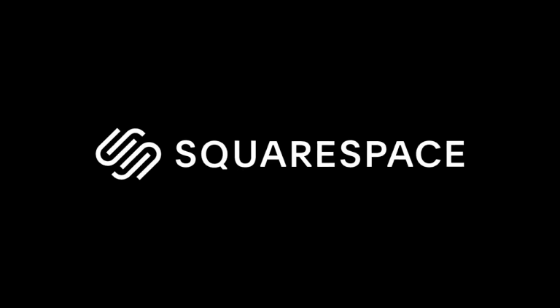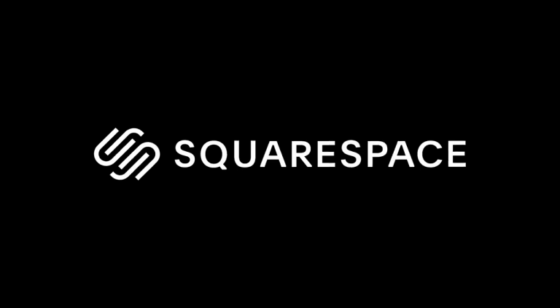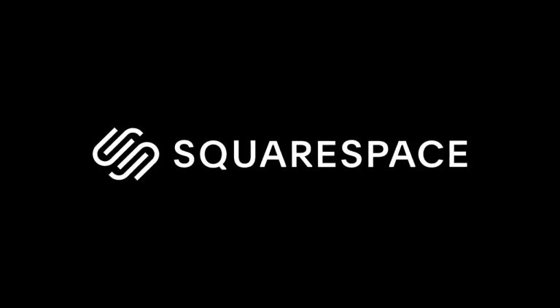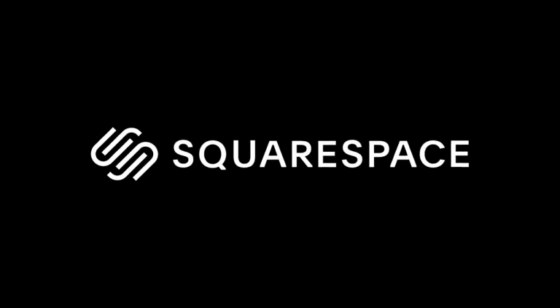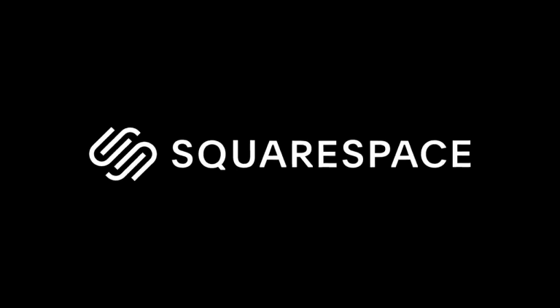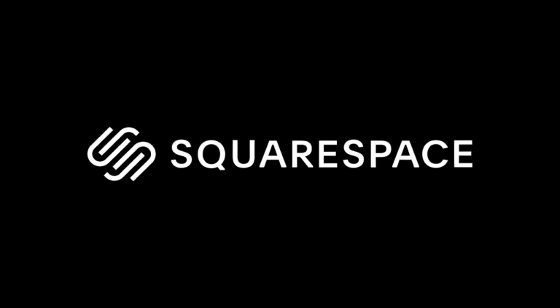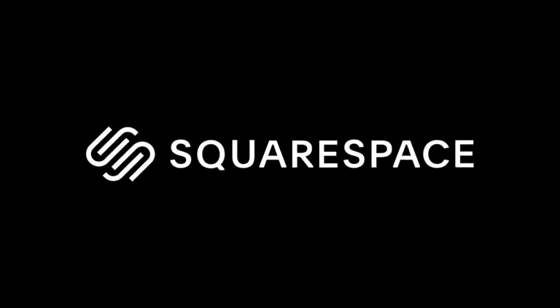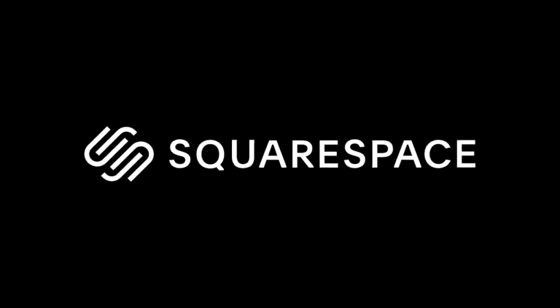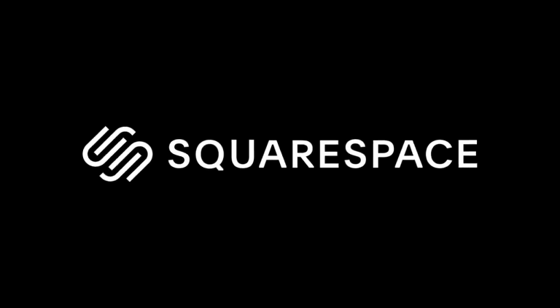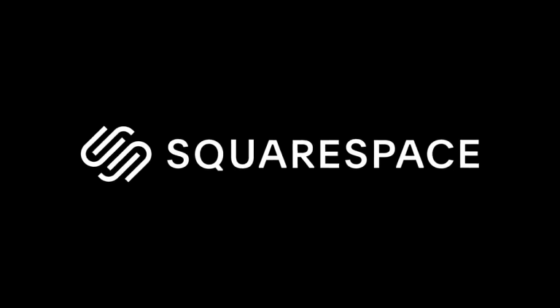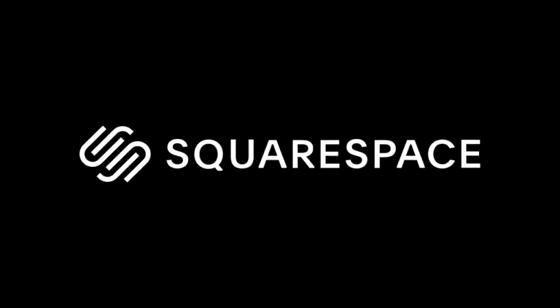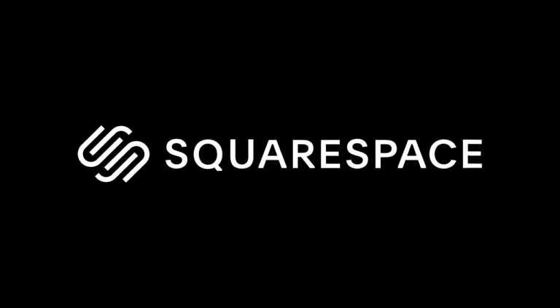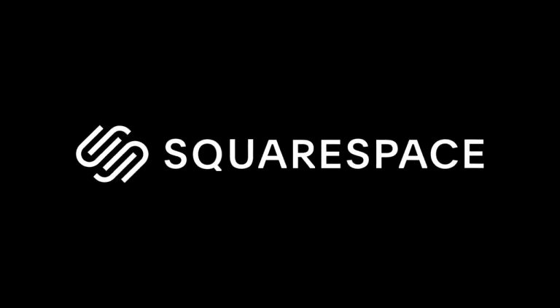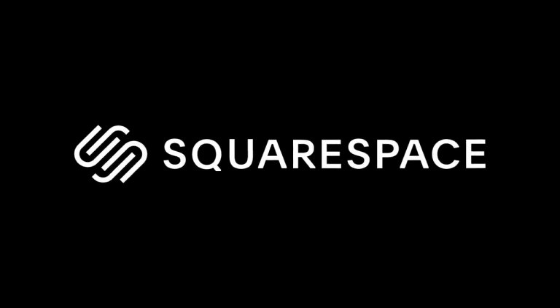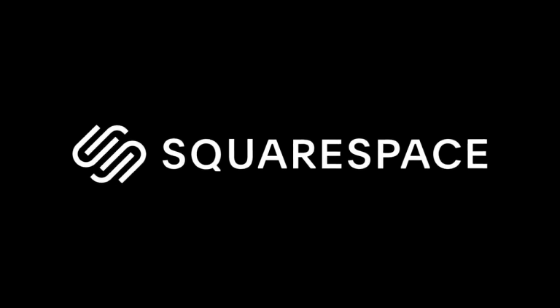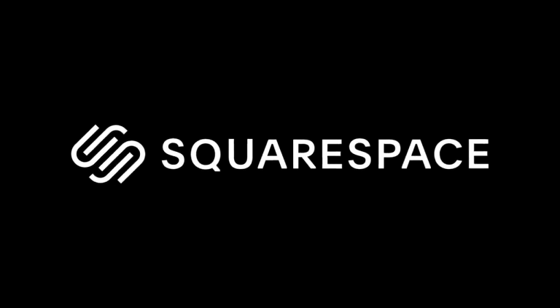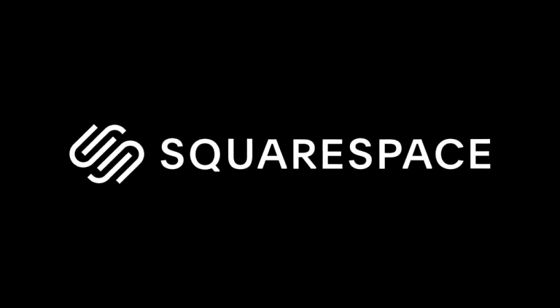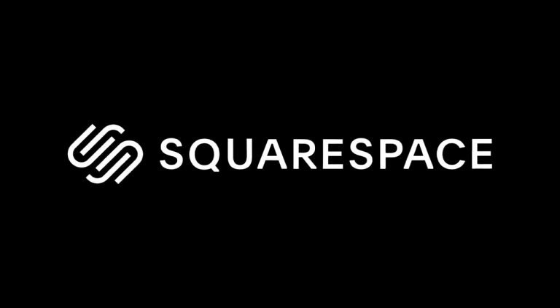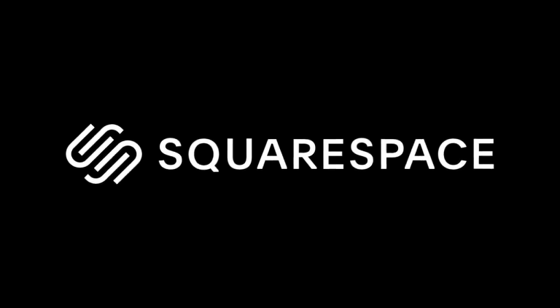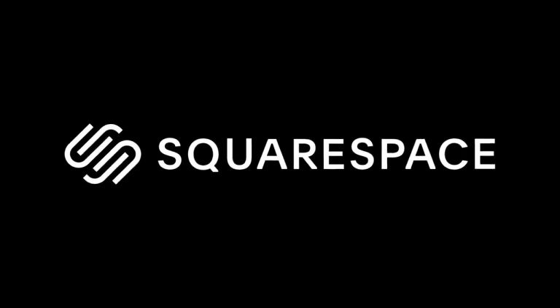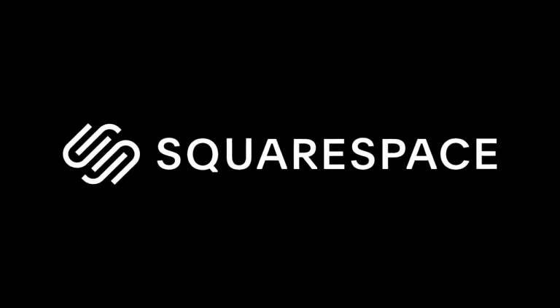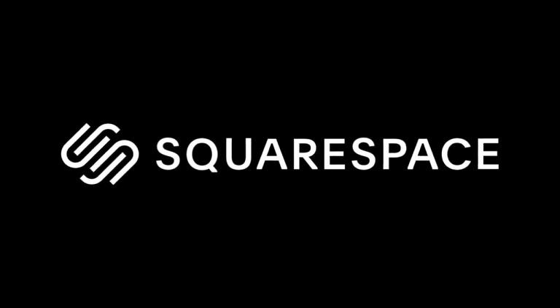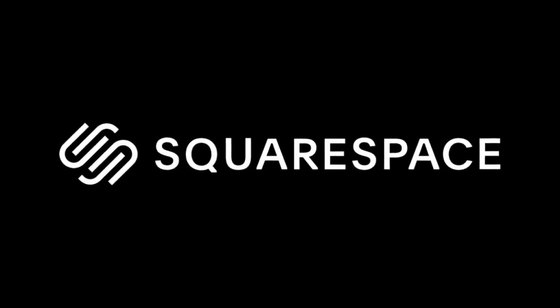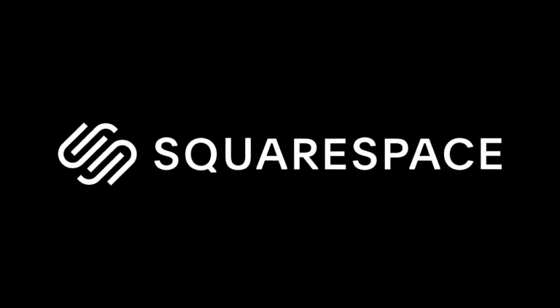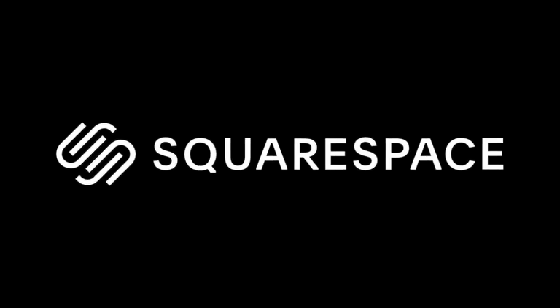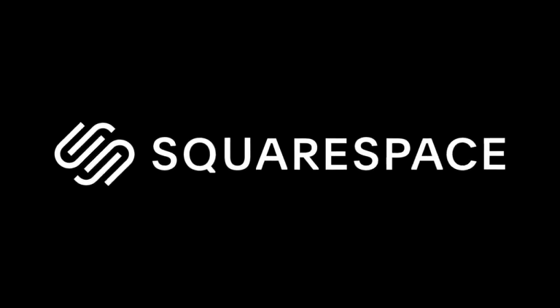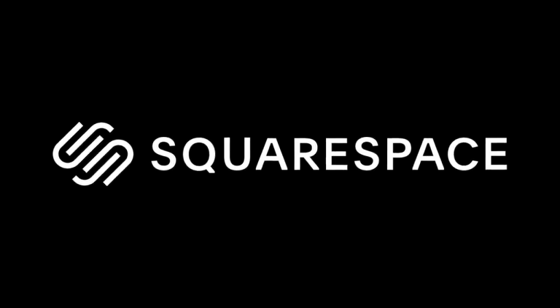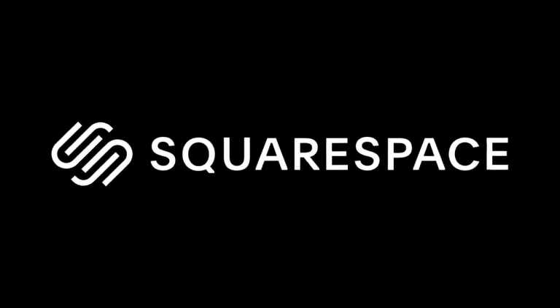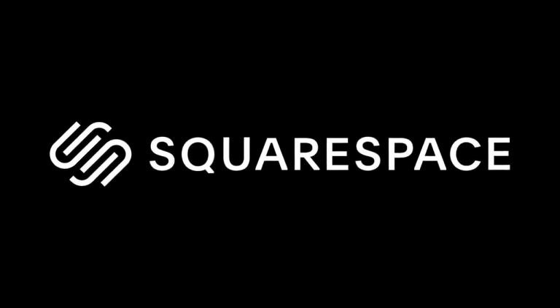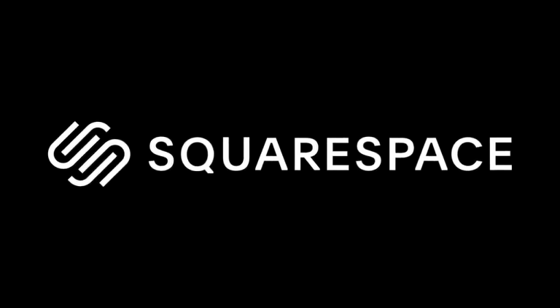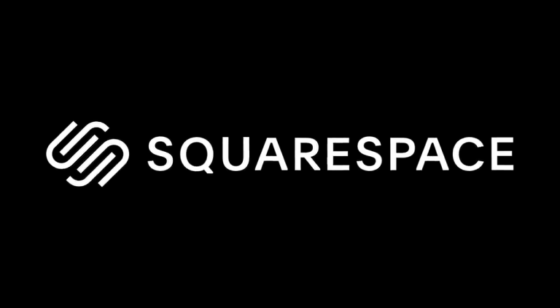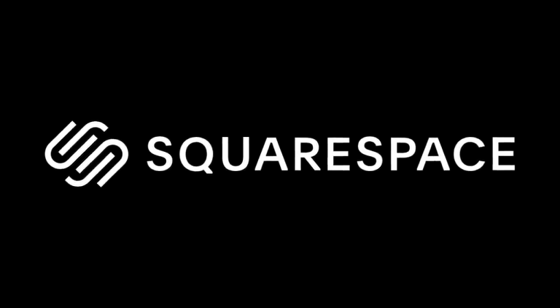This video is sponsored by Squarespace, making the daunting task of building a website really easy.